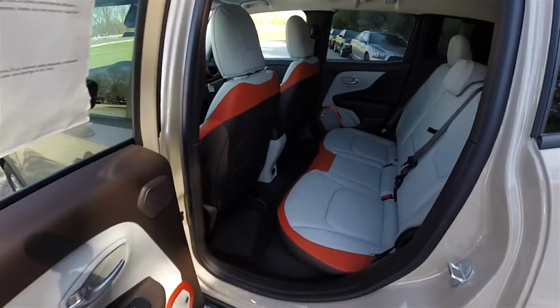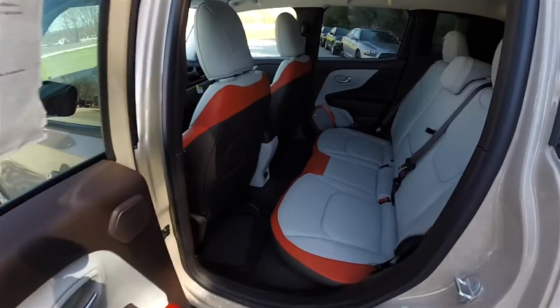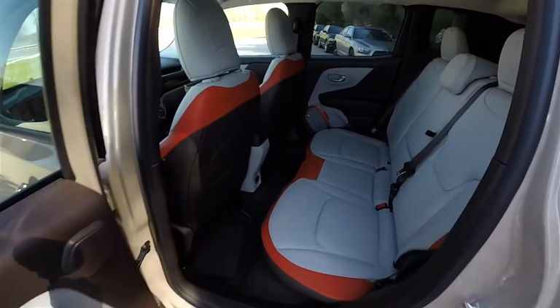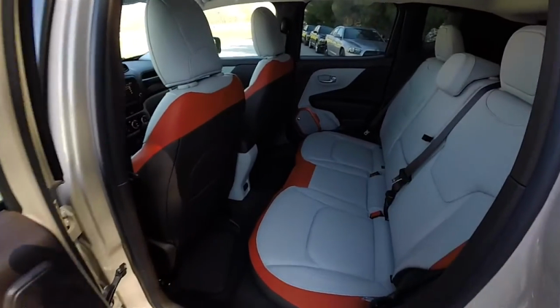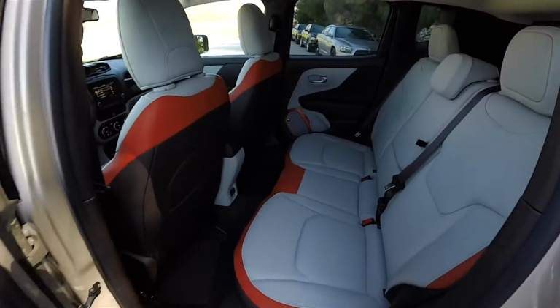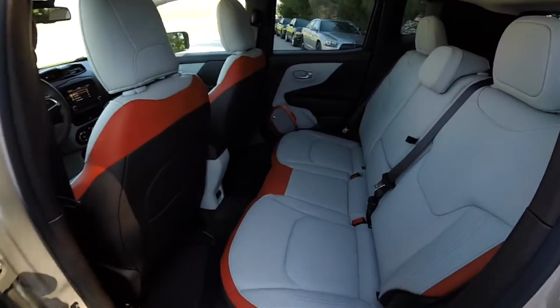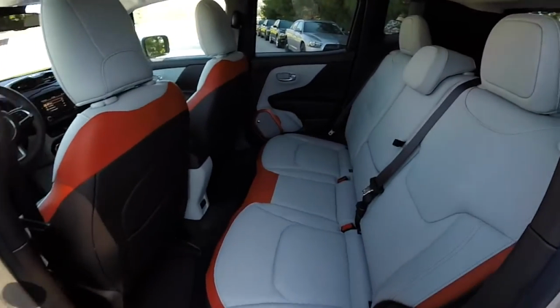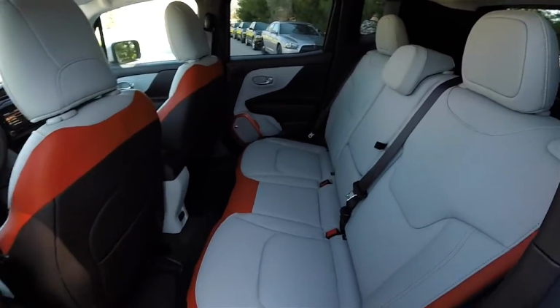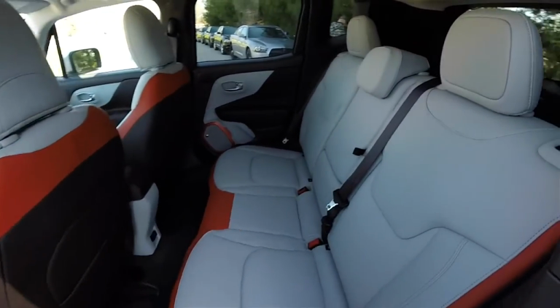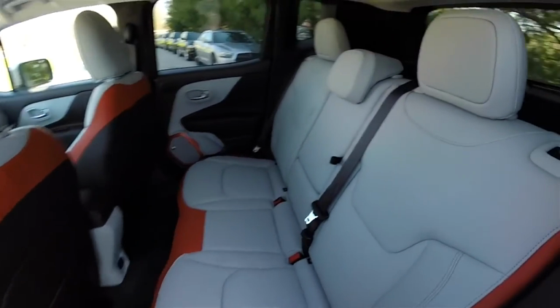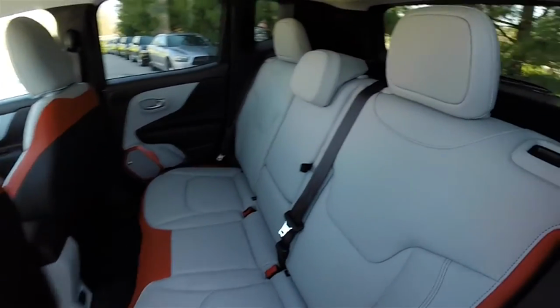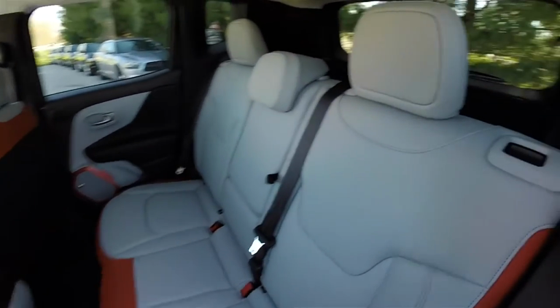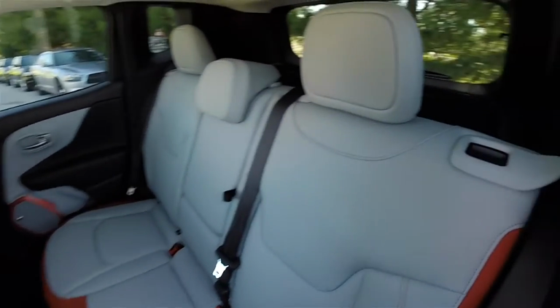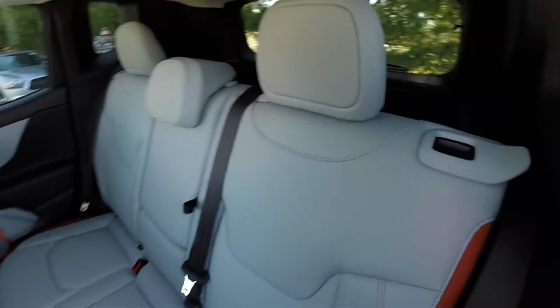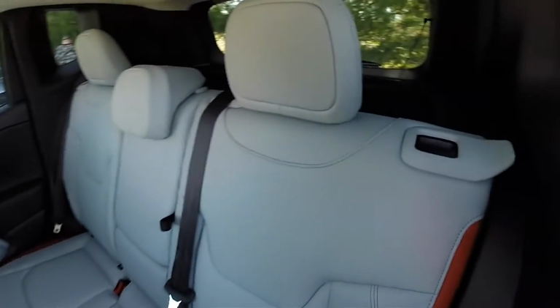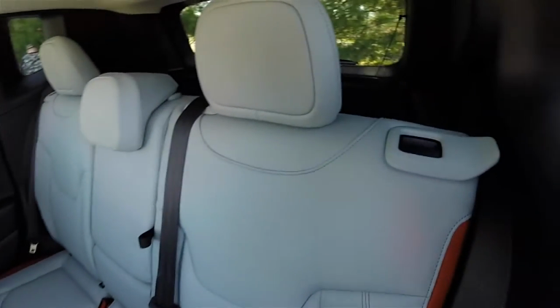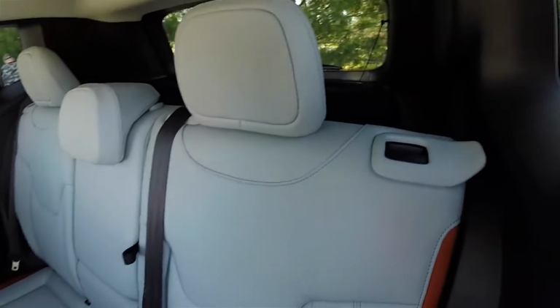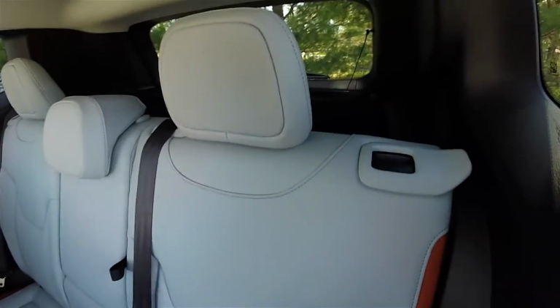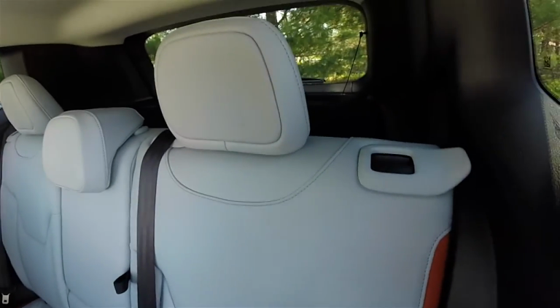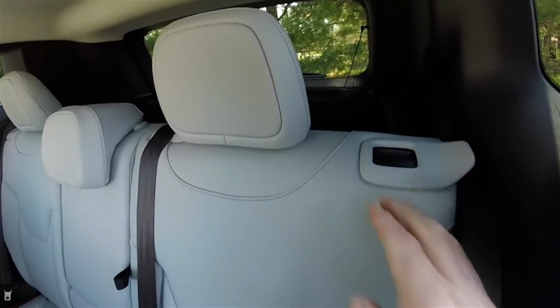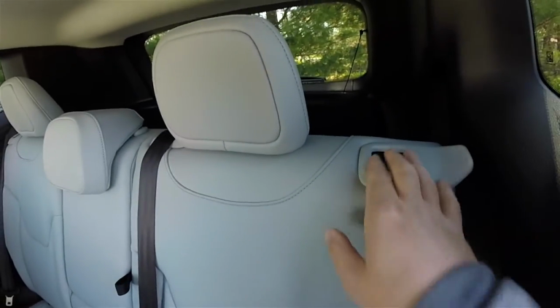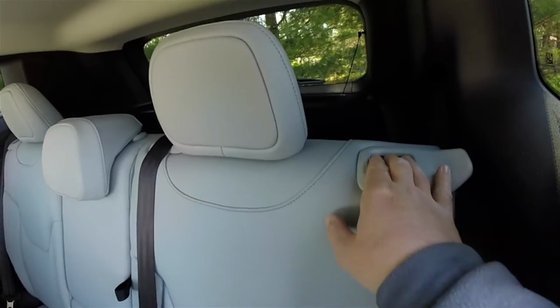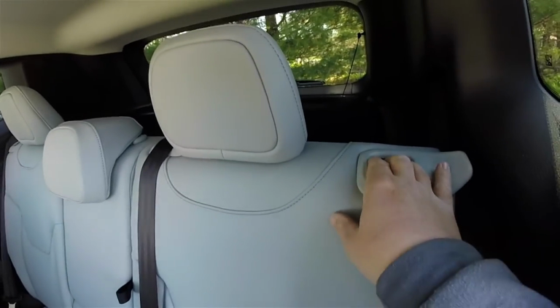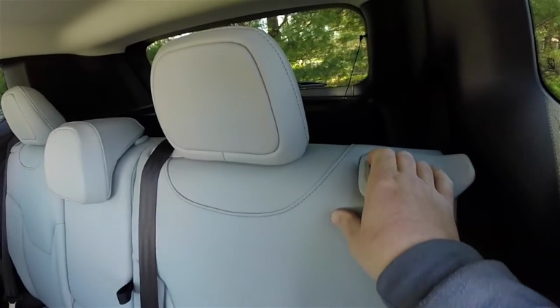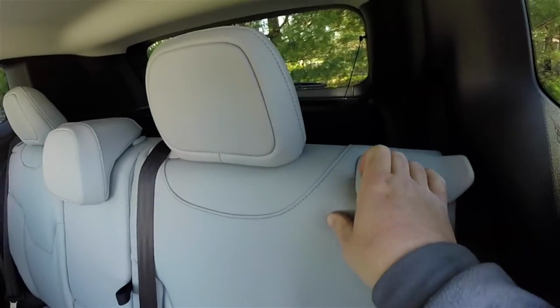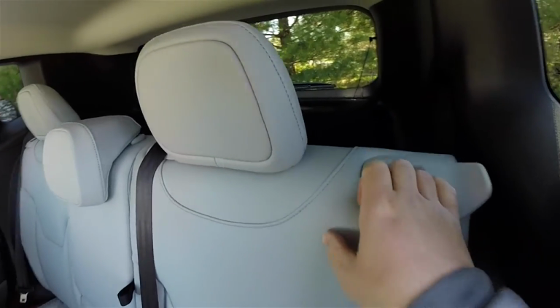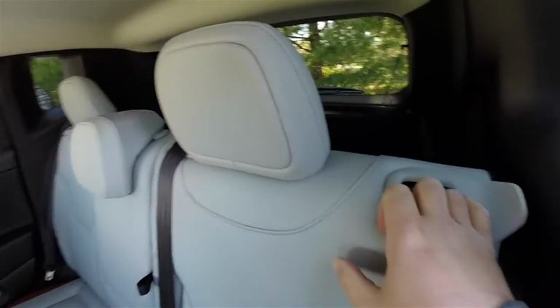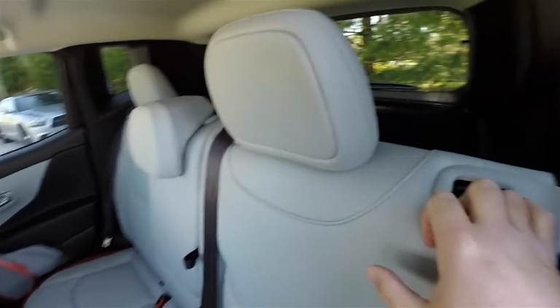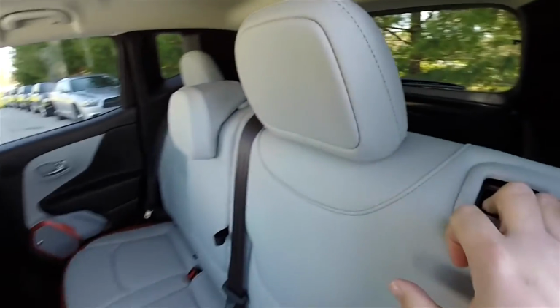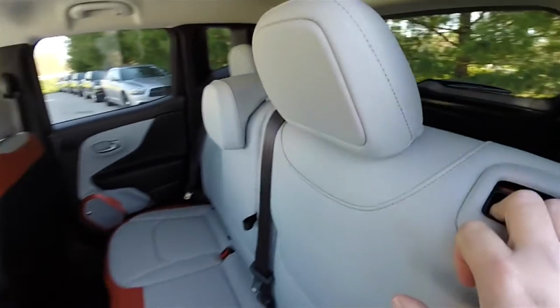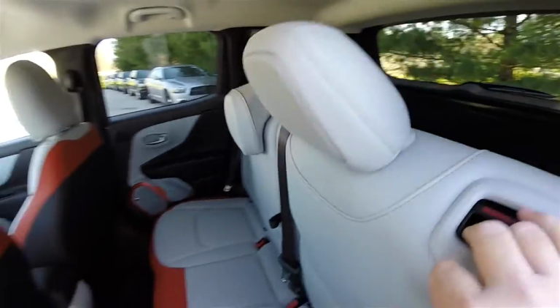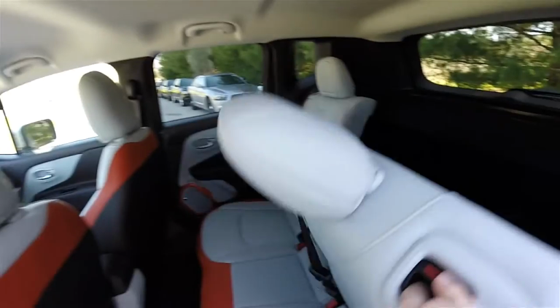Folding the seats is easy — locate the lever at the top of the seat and pull the seat back forward.